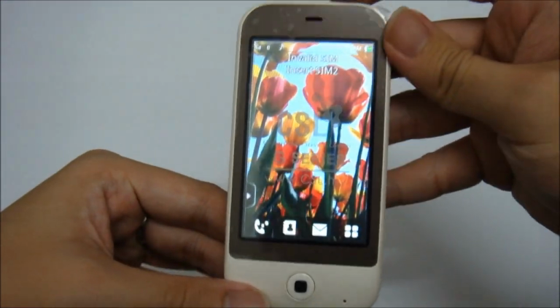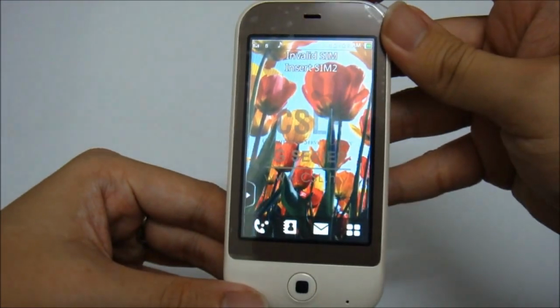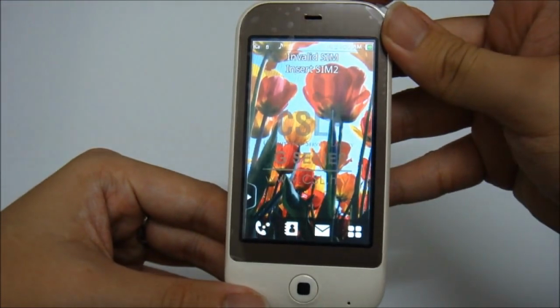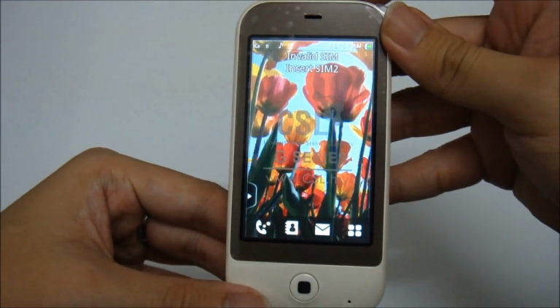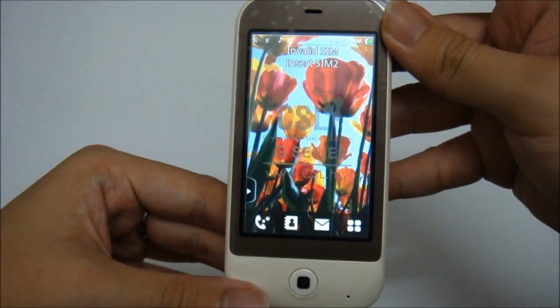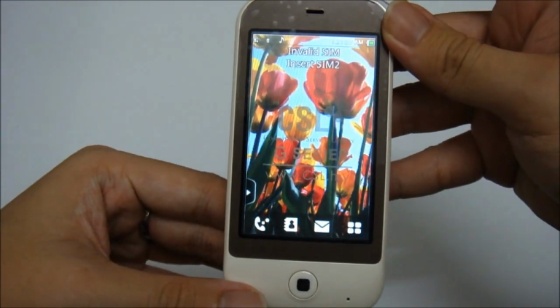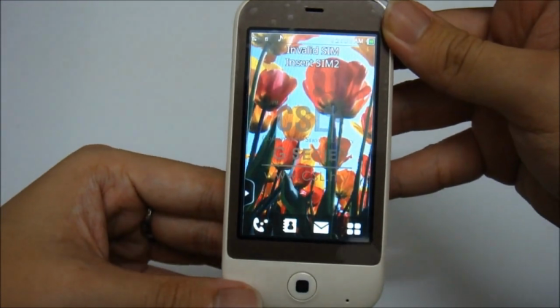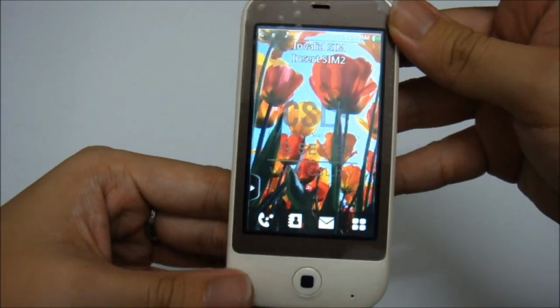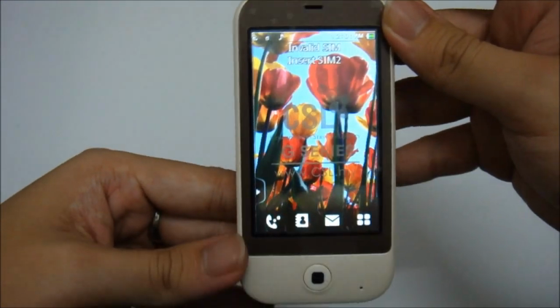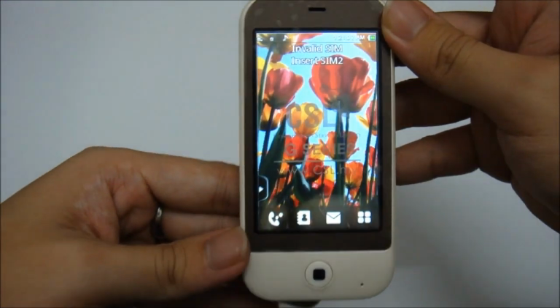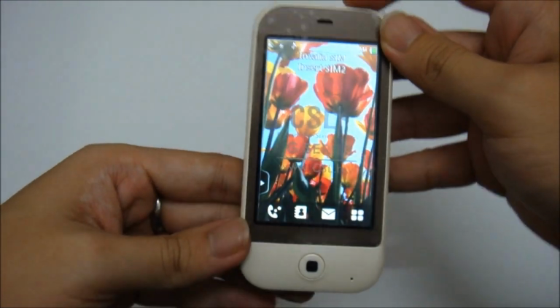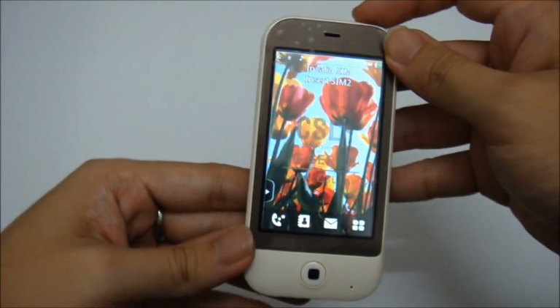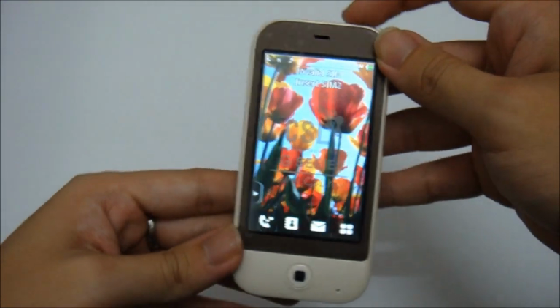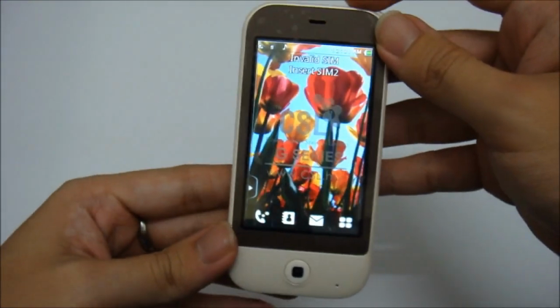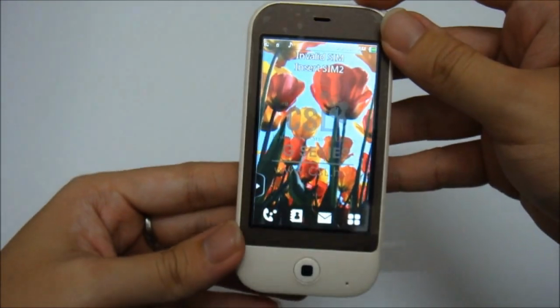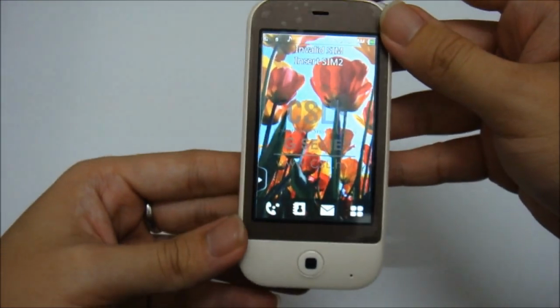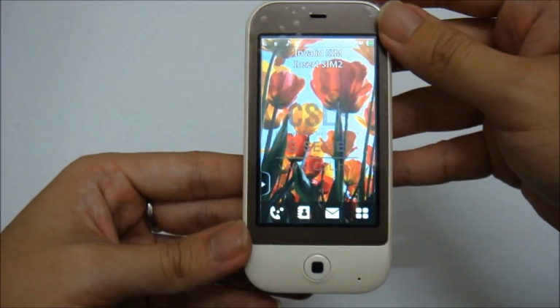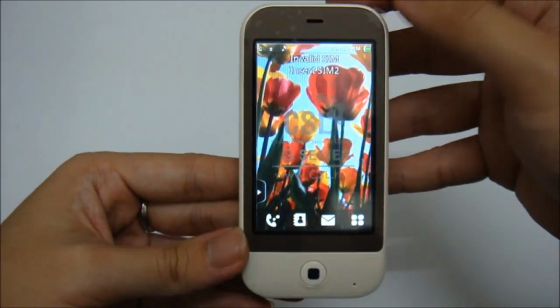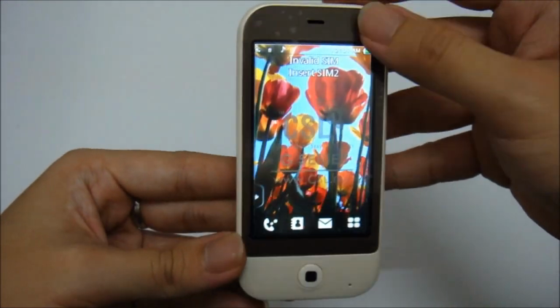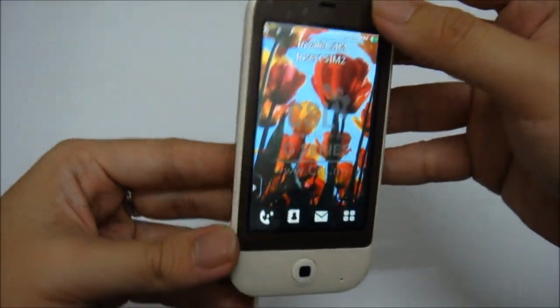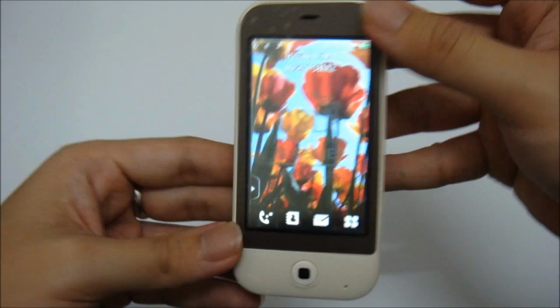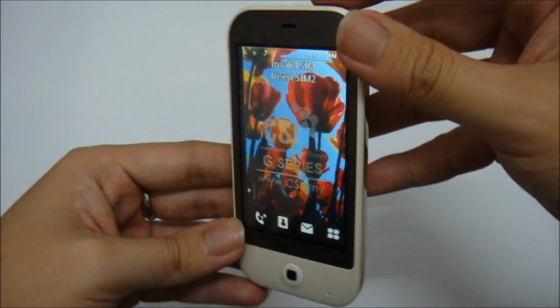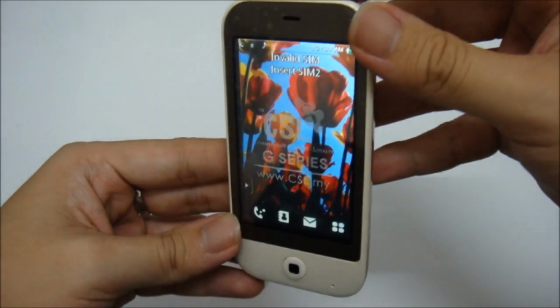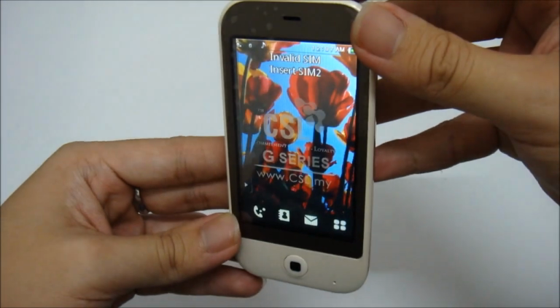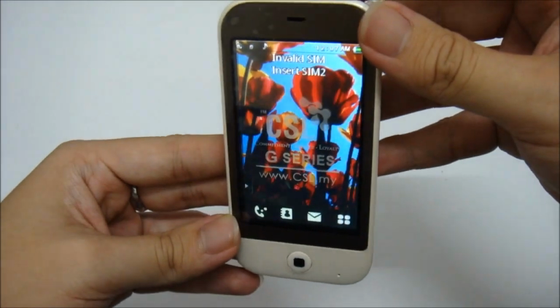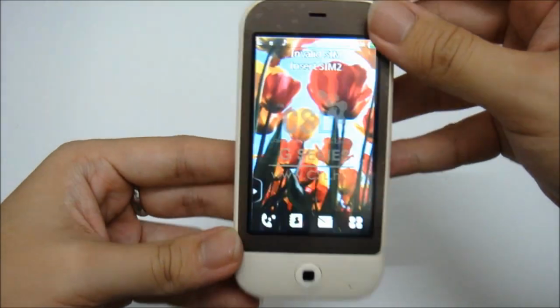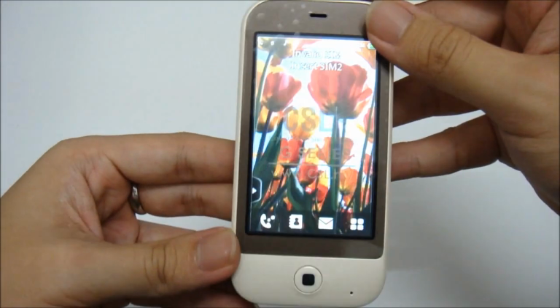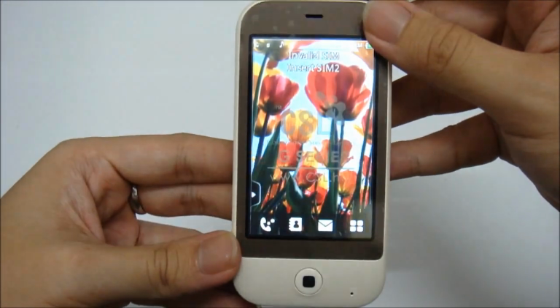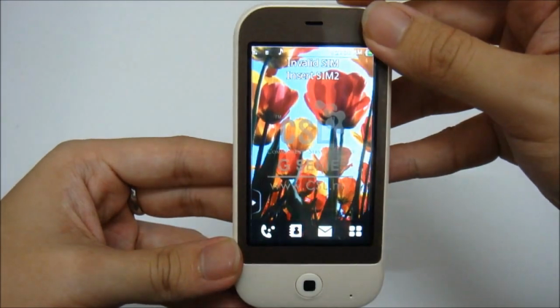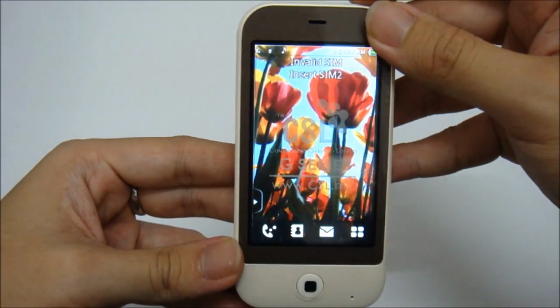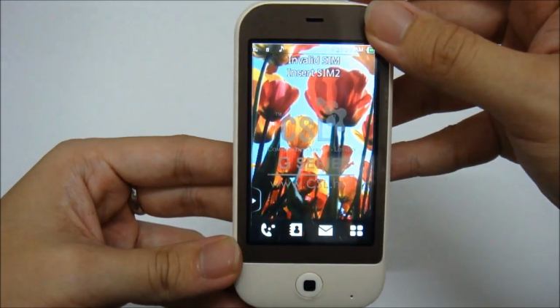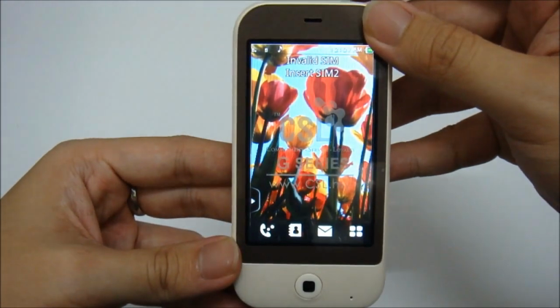And that's all for the UI. Thanks for watching.